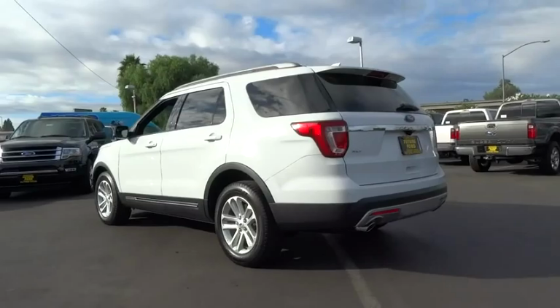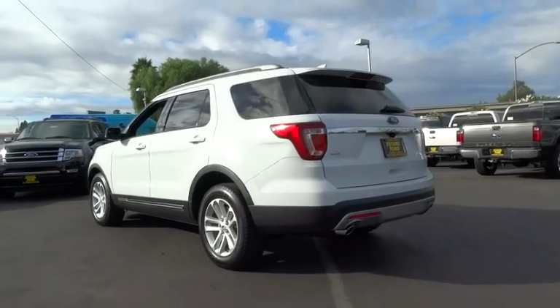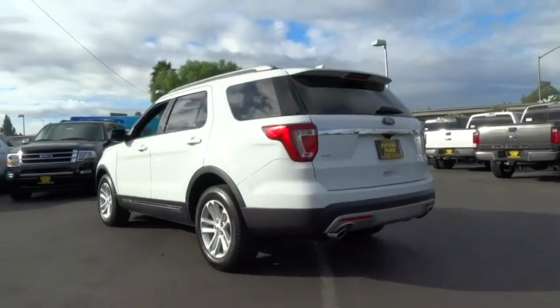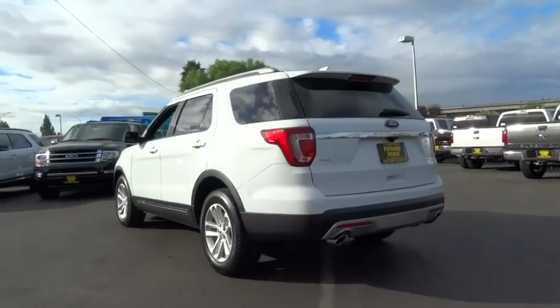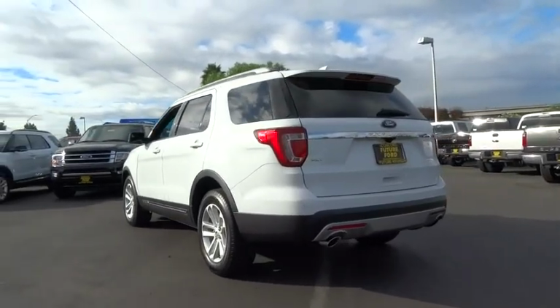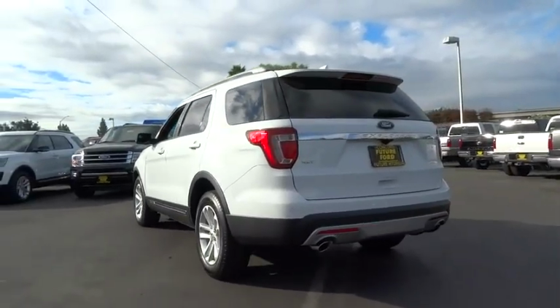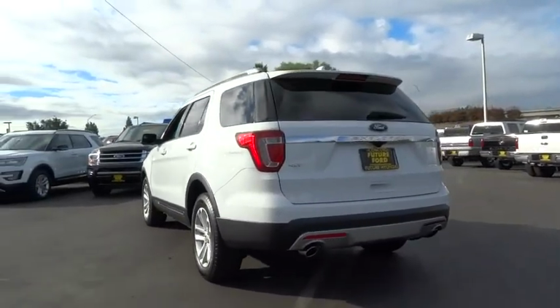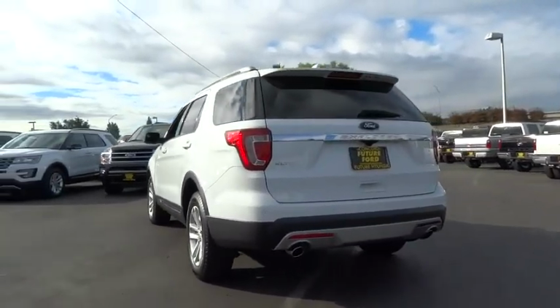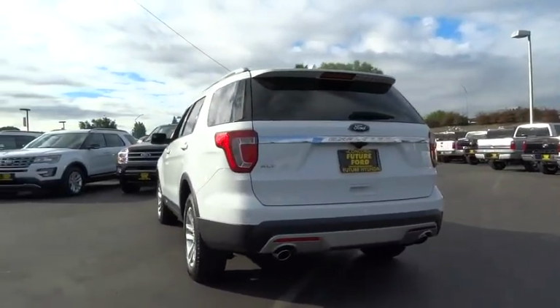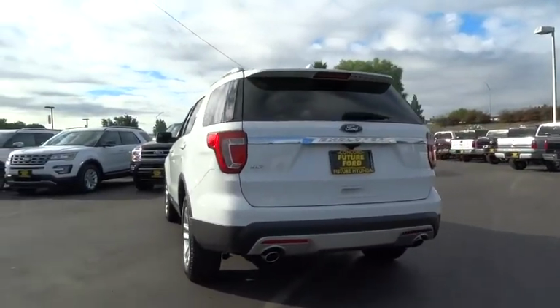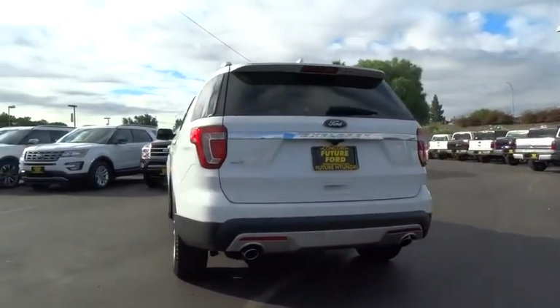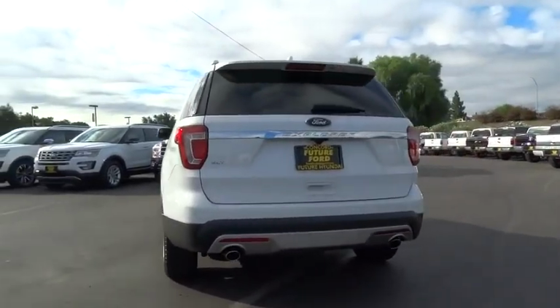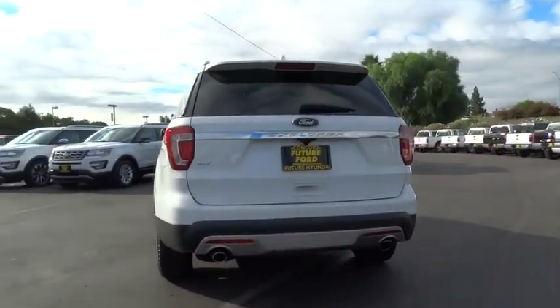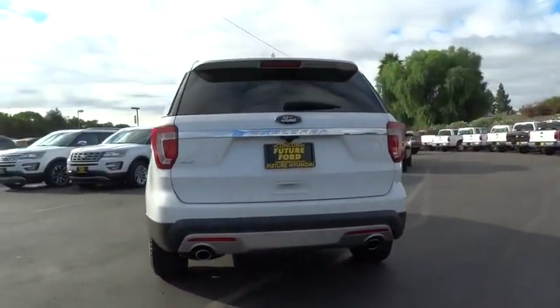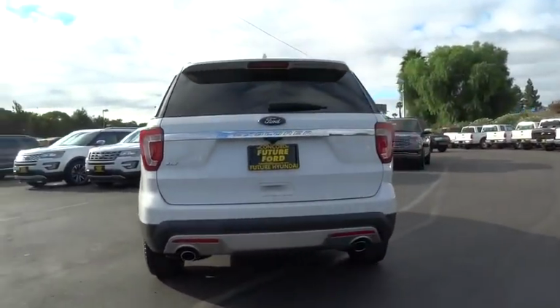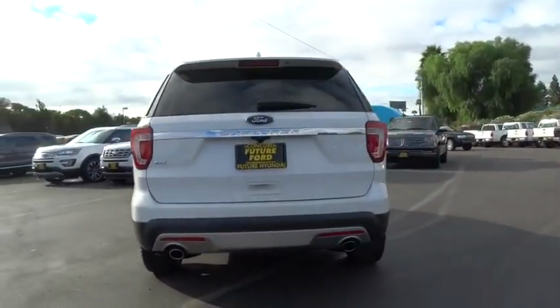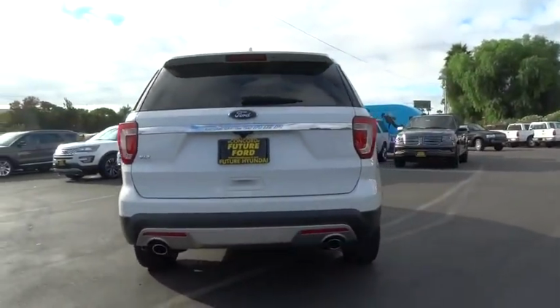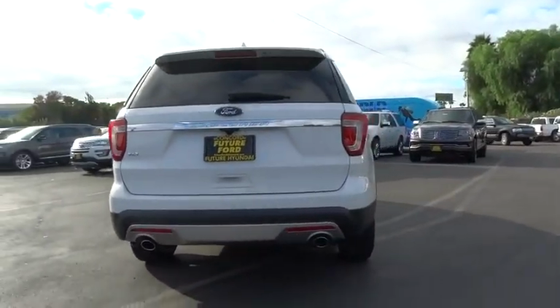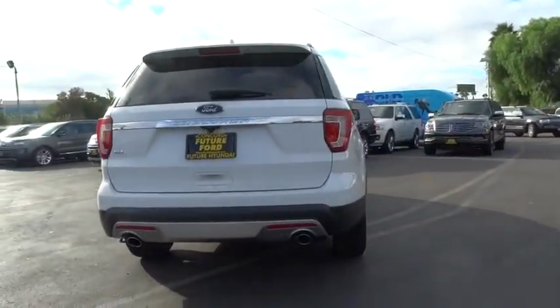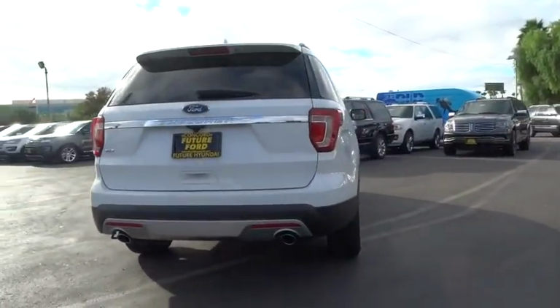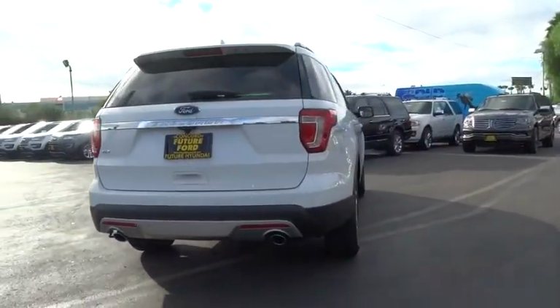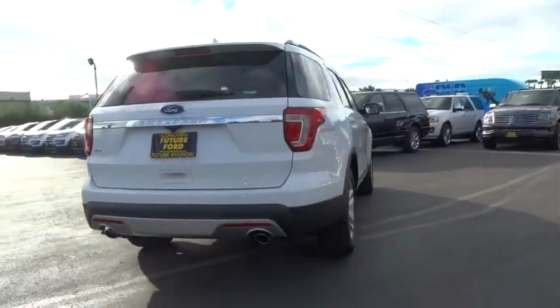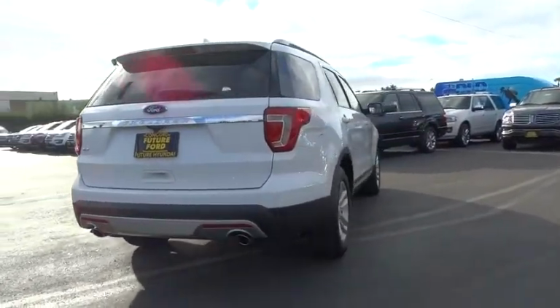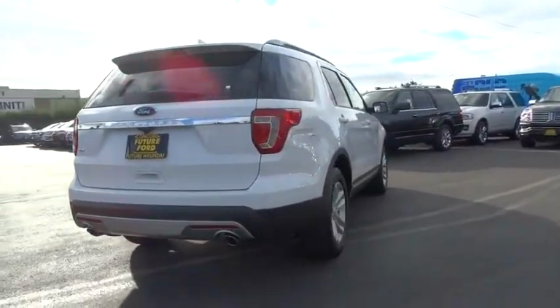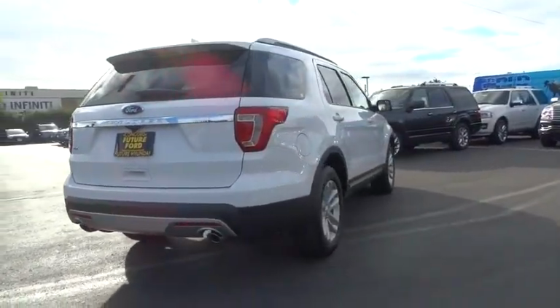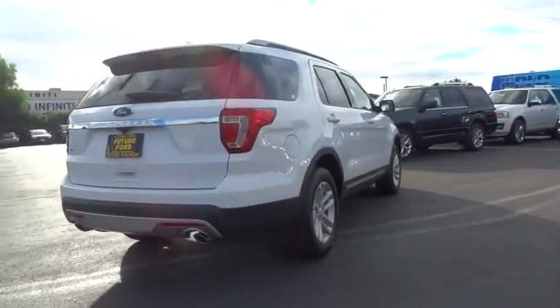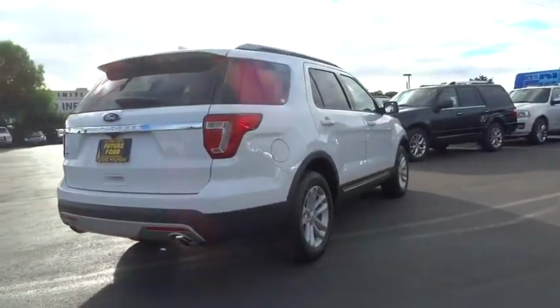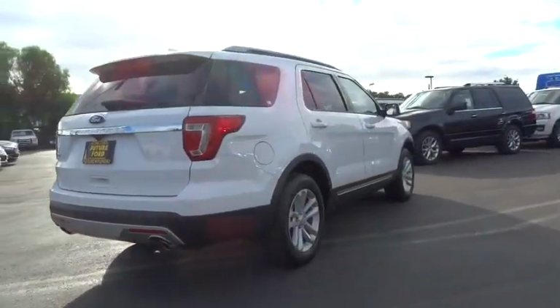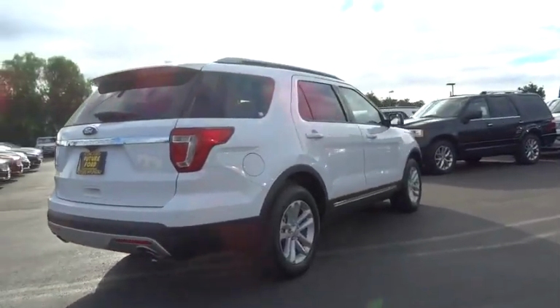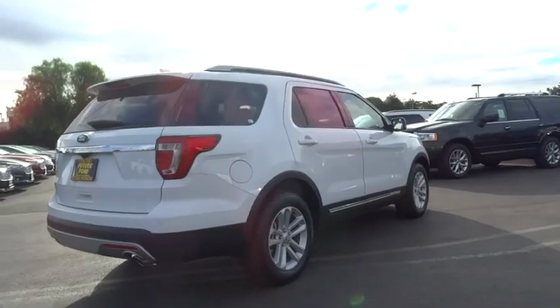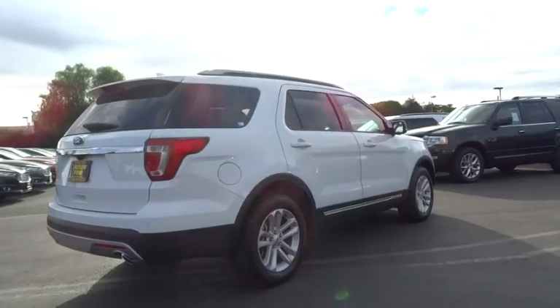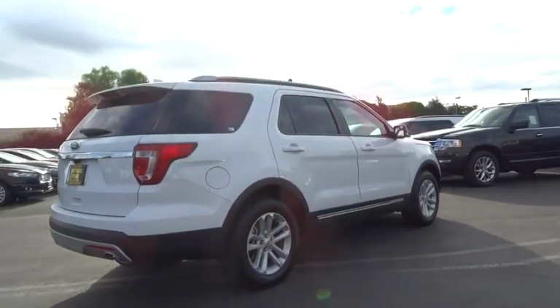Bluetooth, leather wrapped steering wheel, front license plate bracket. Come take a test drive today.